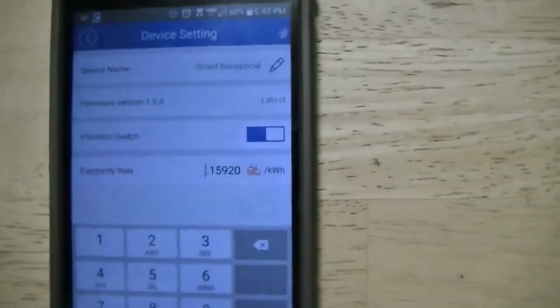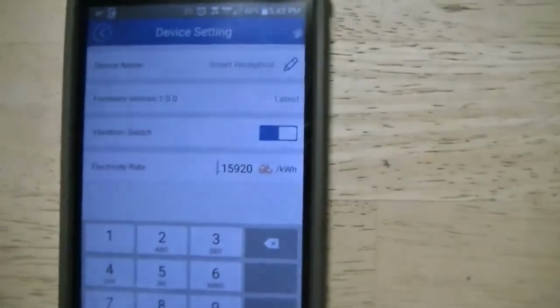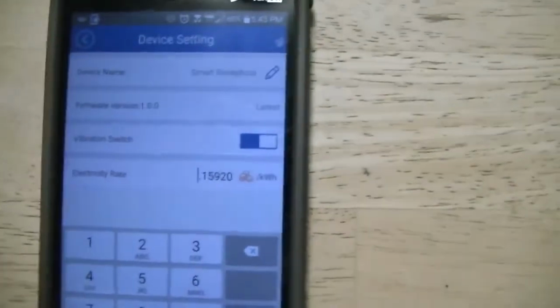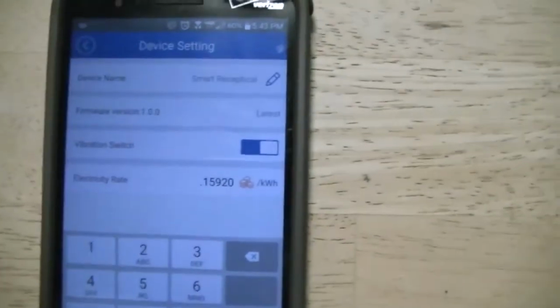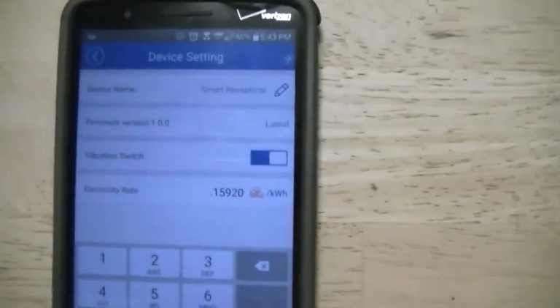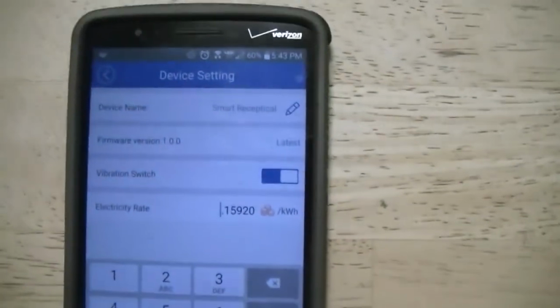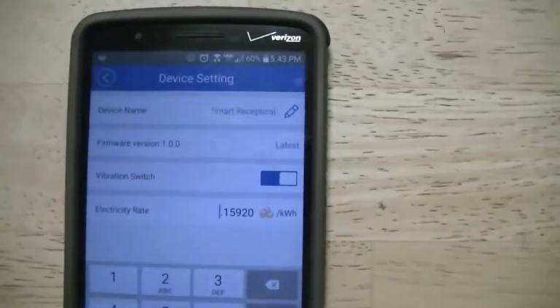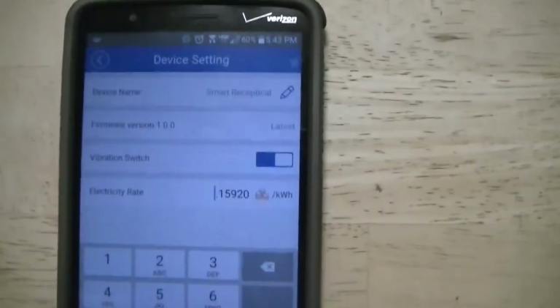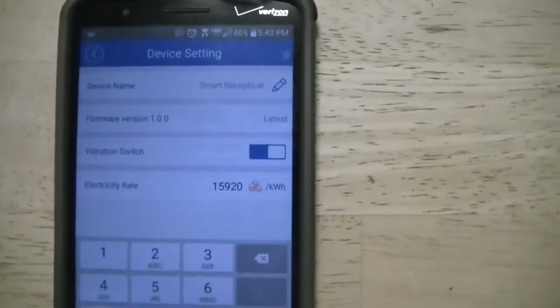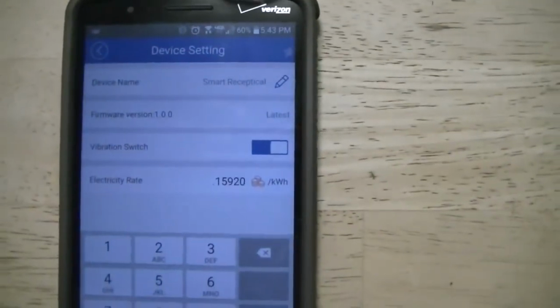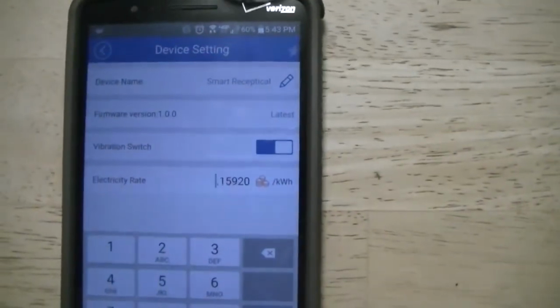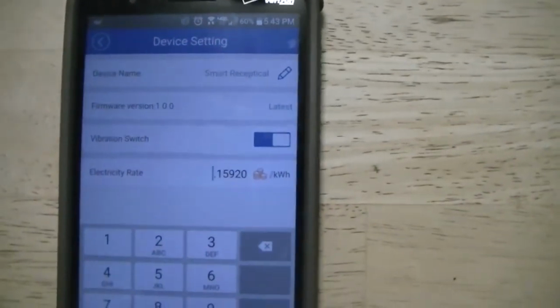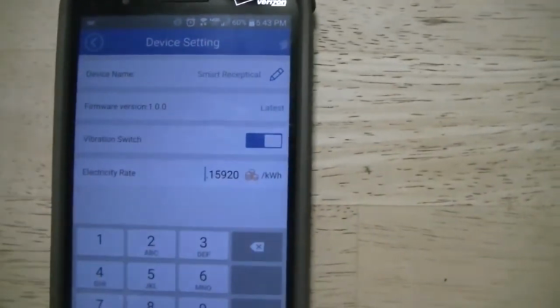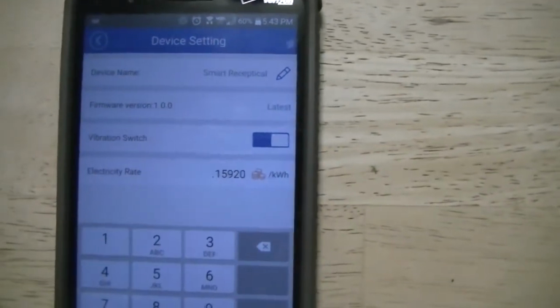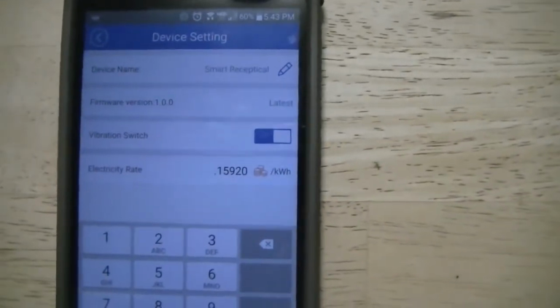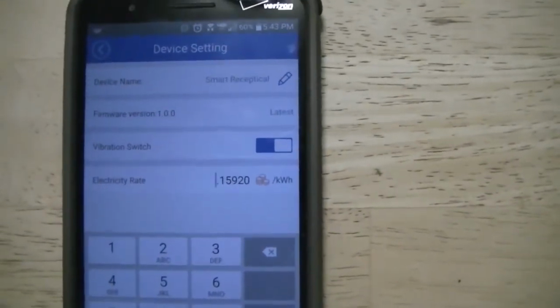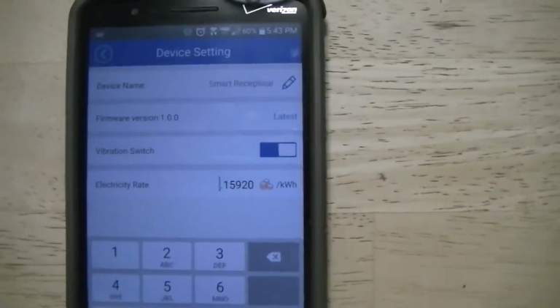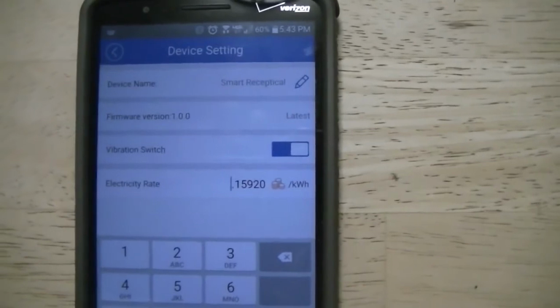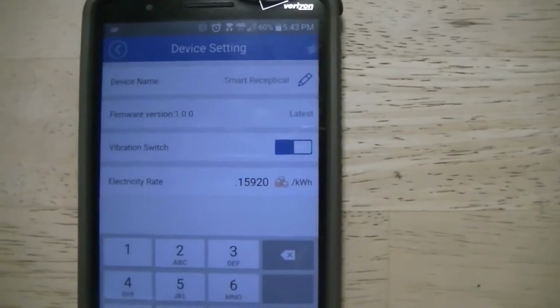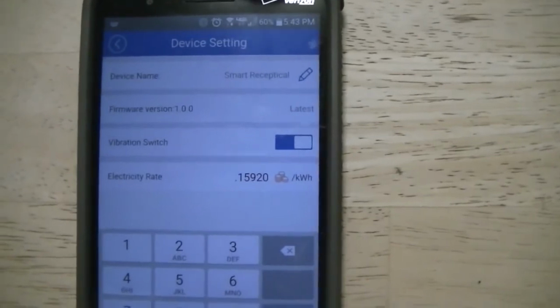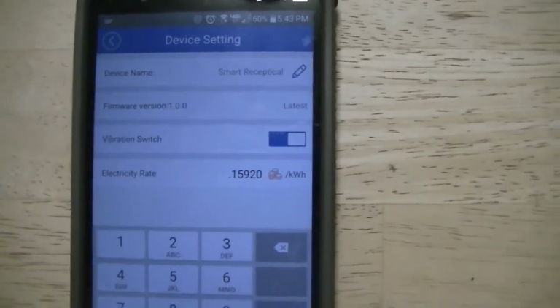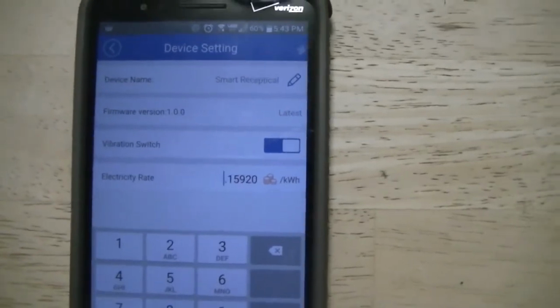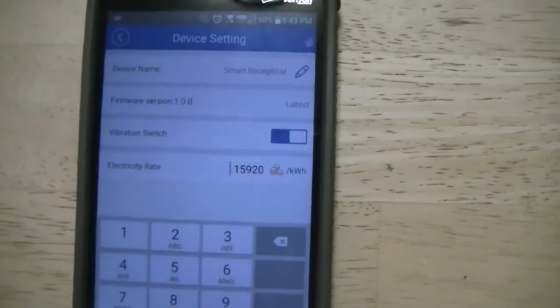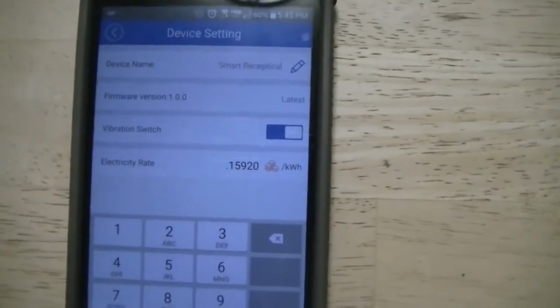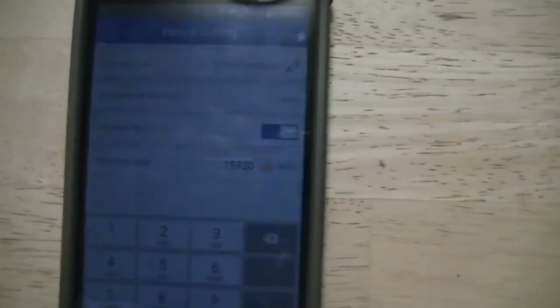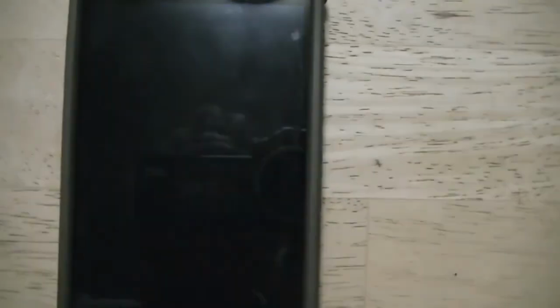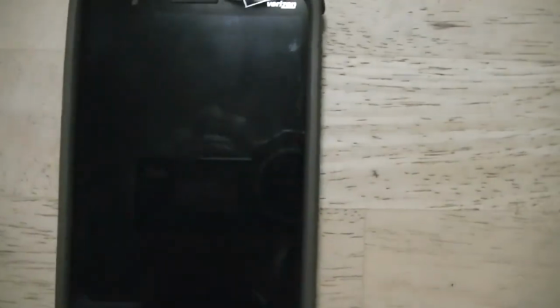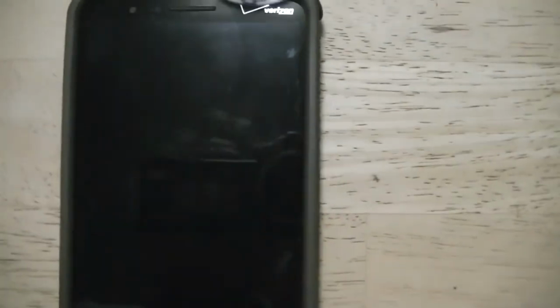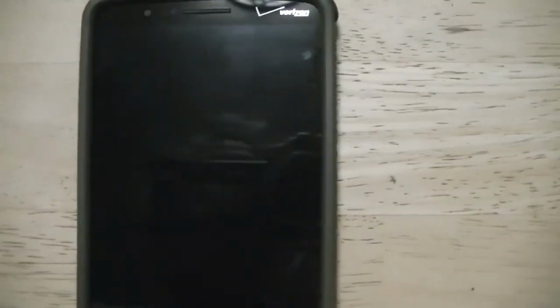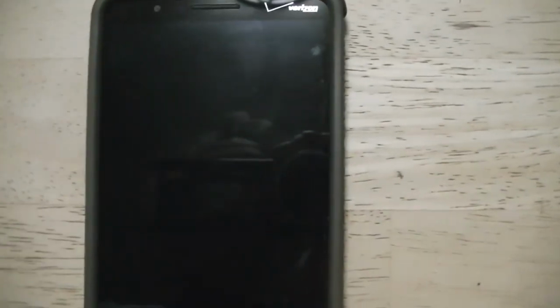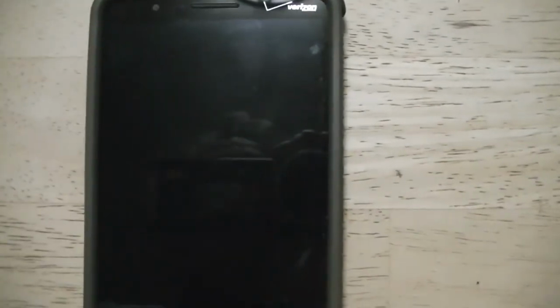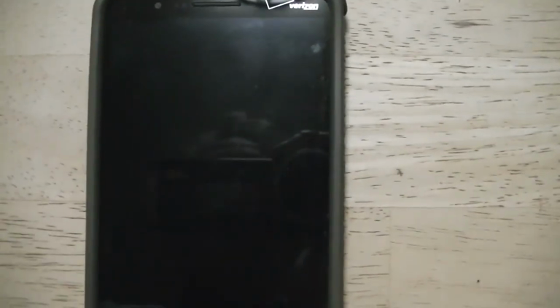Hopefully I'll be able to determine what power all my stuff is using, and maybe I can save some money.